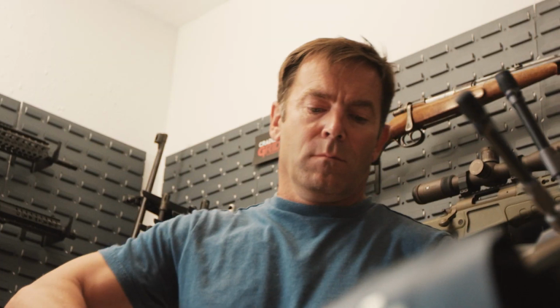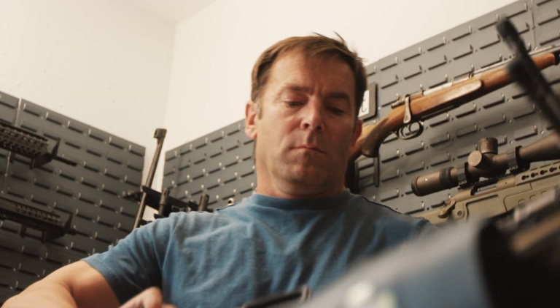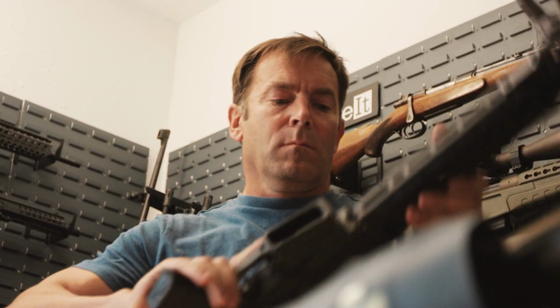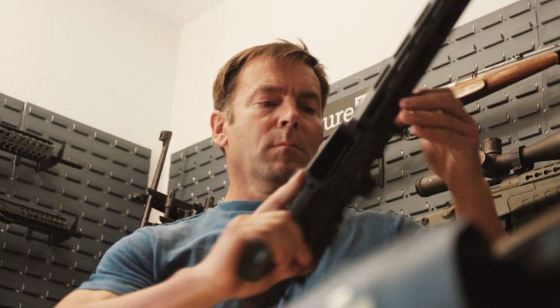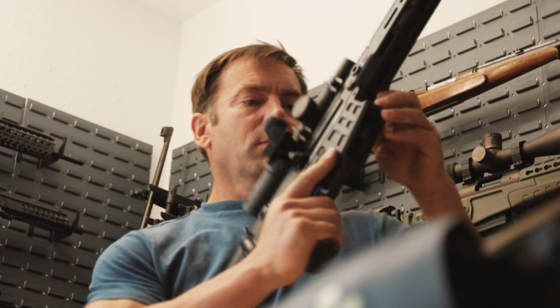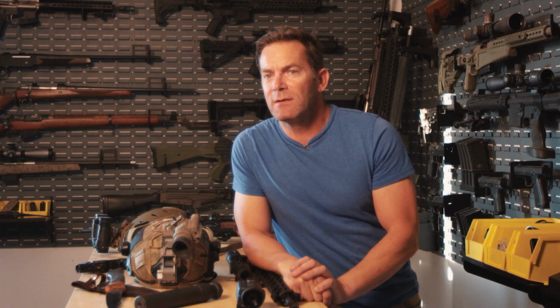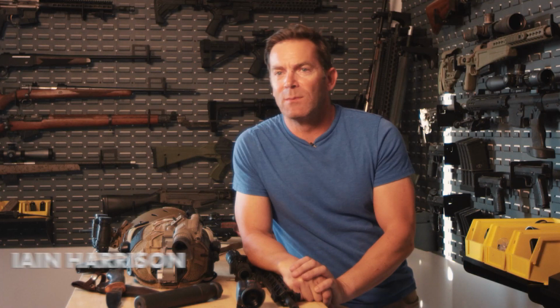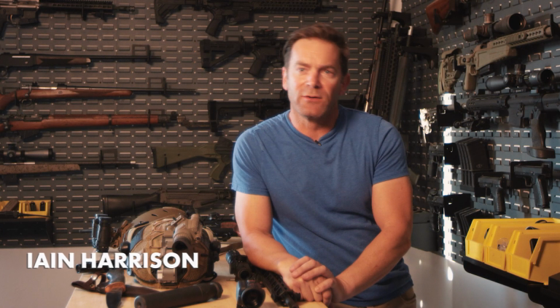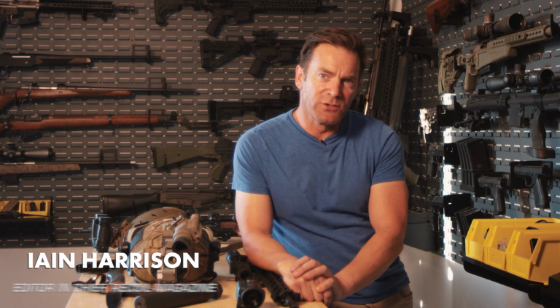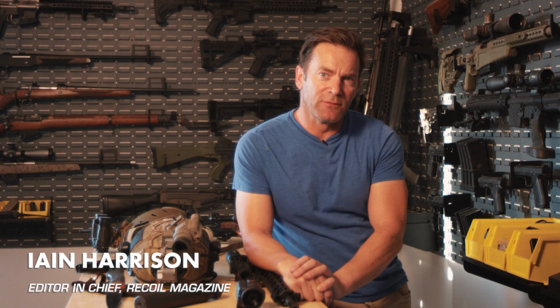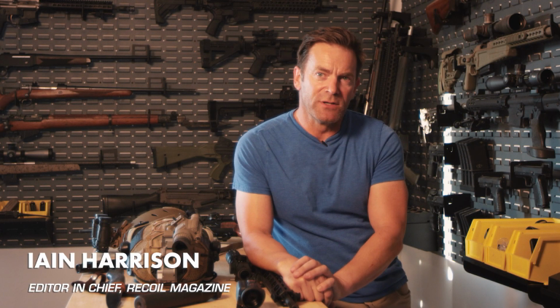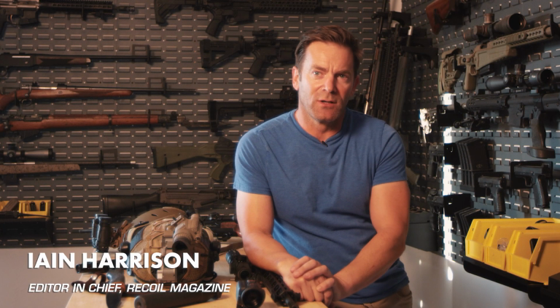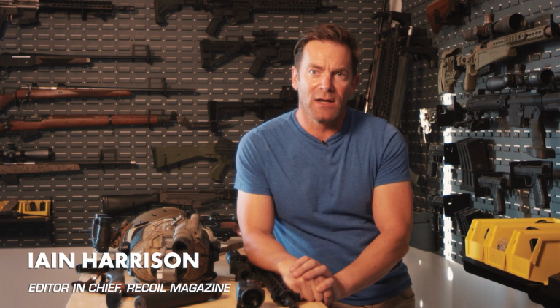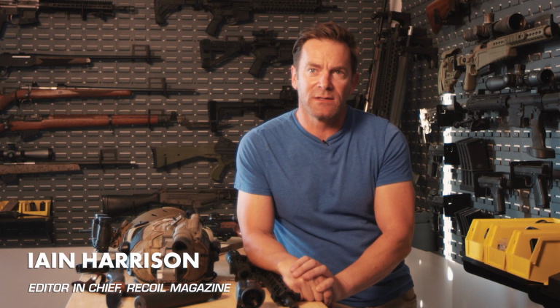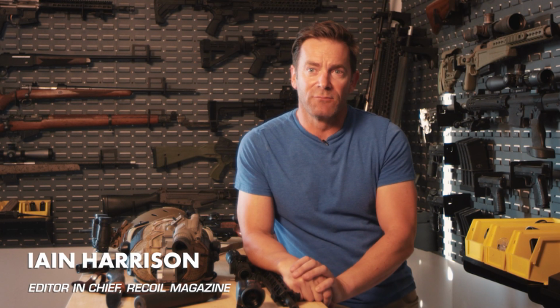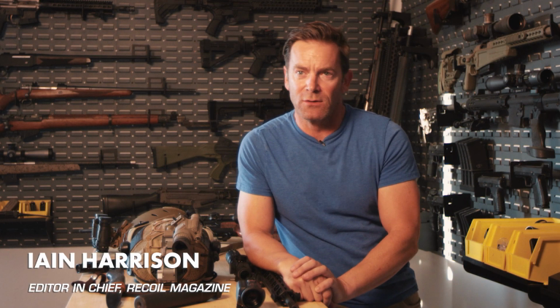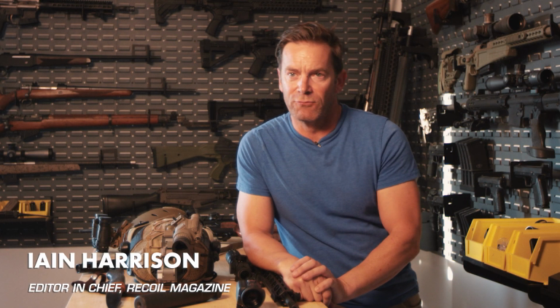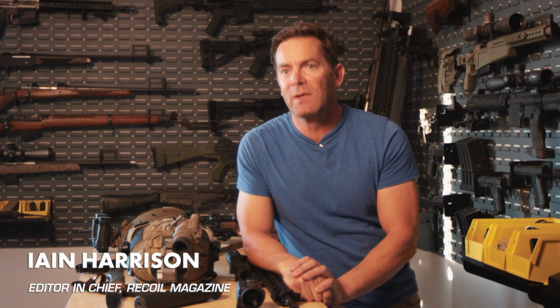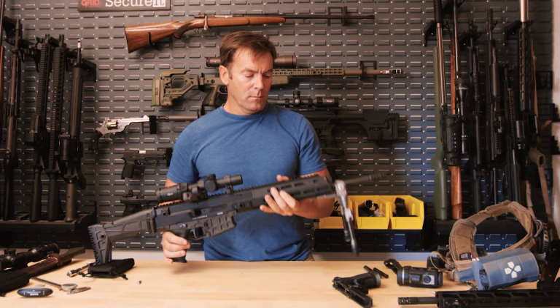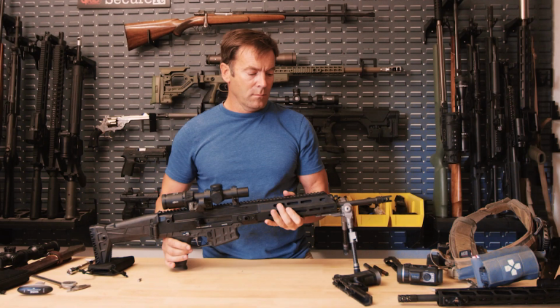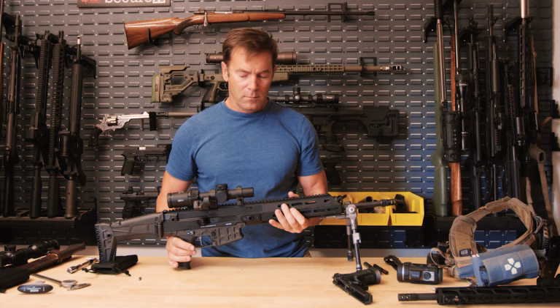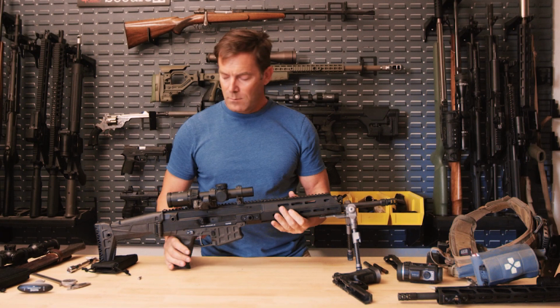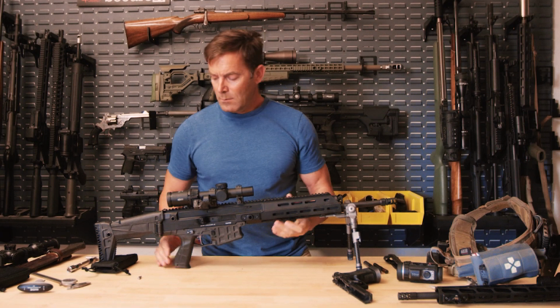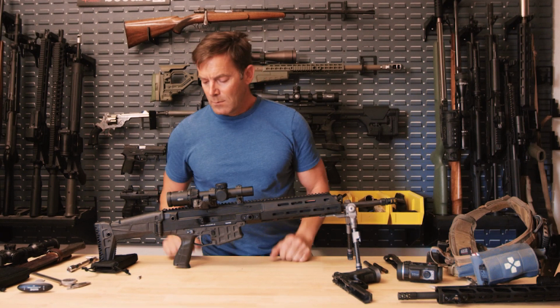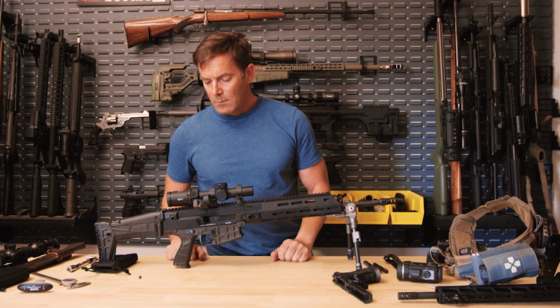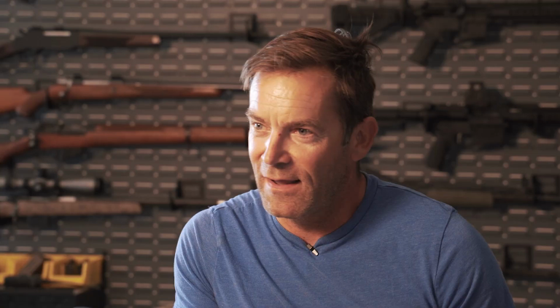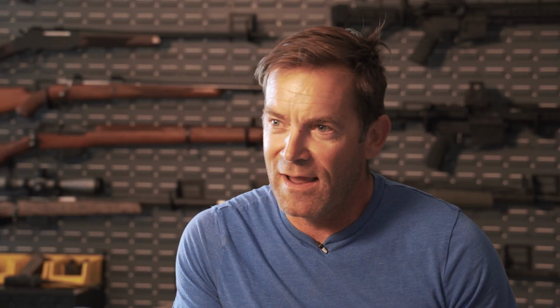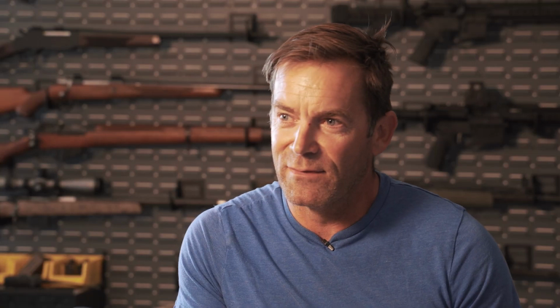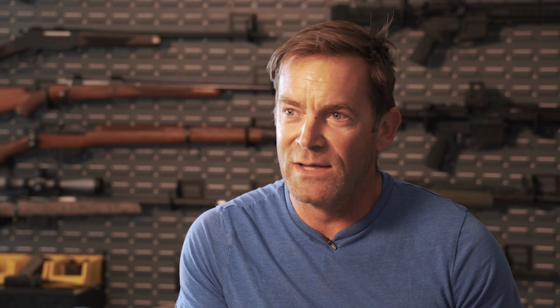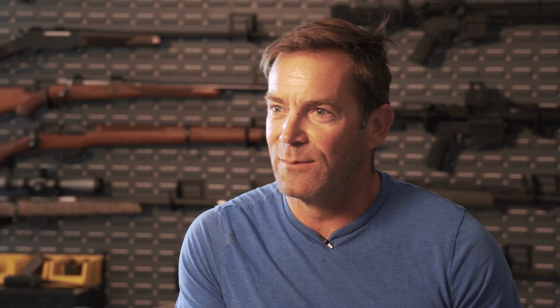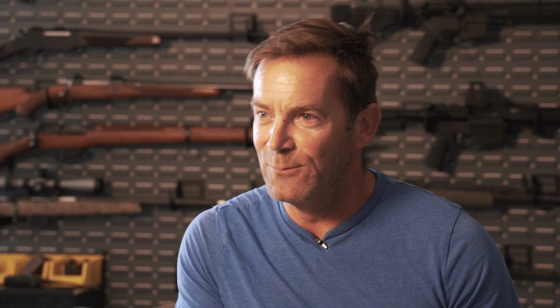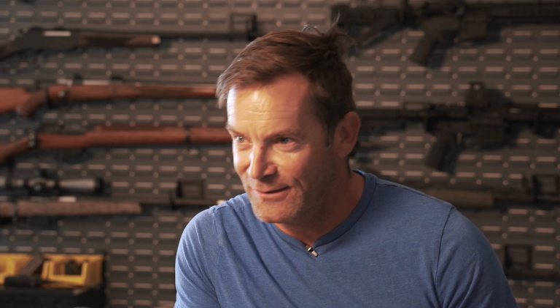My name is Ian Harrison. I'm the editor-in-chief of Recoil Magazine, the Recoil Group. I'm a competitive shooter and I have the best job in the world.